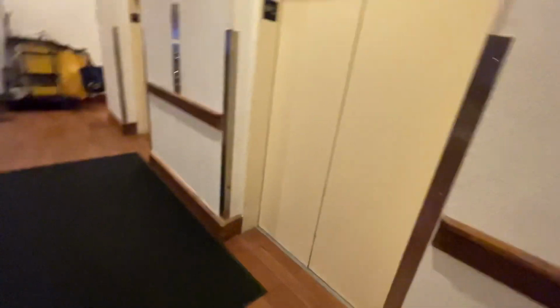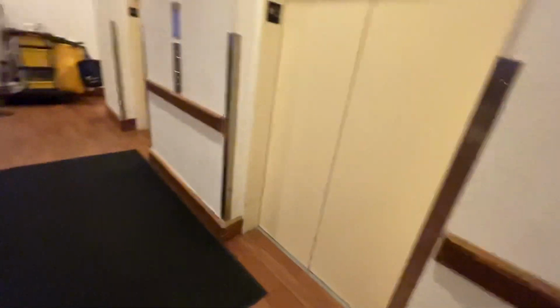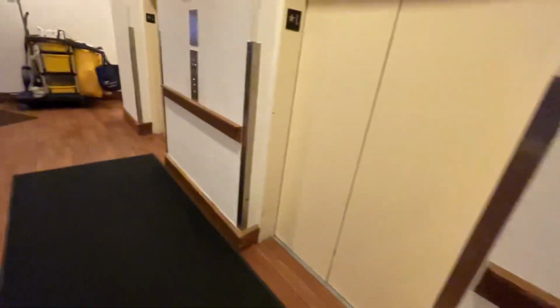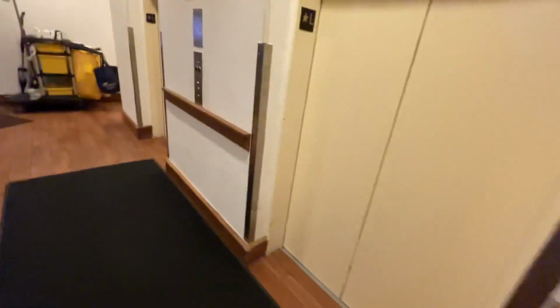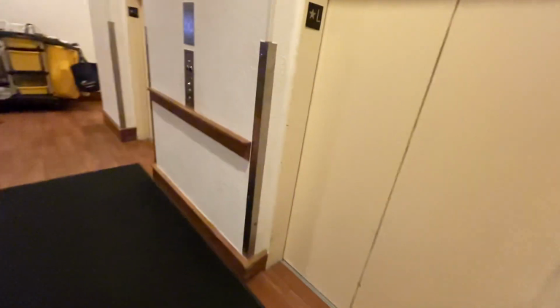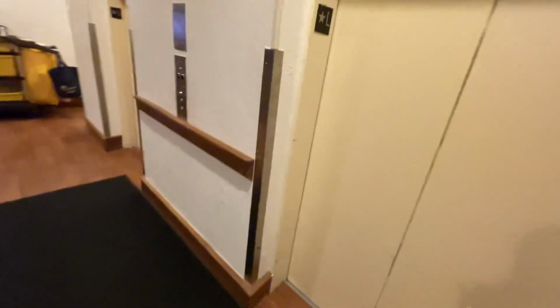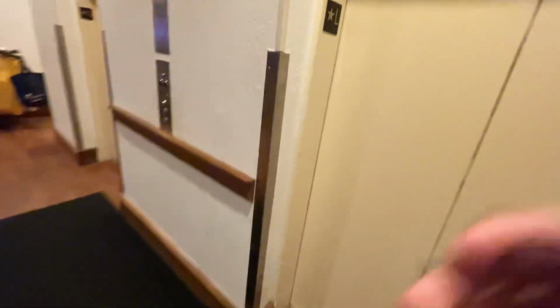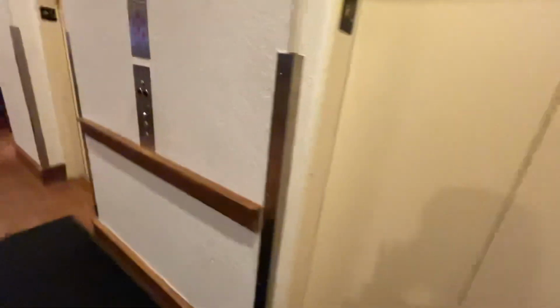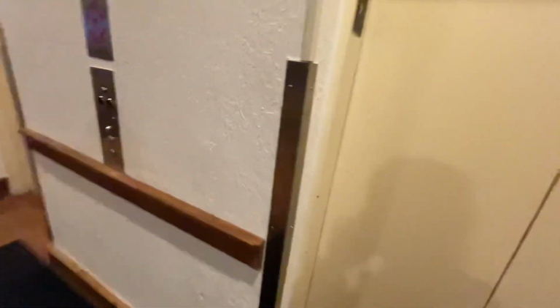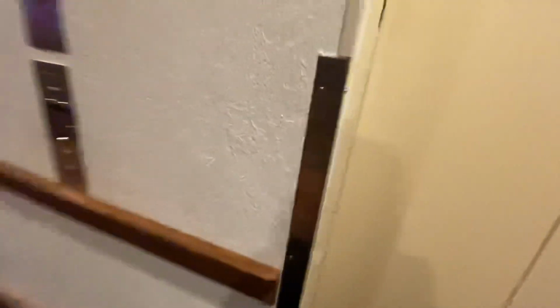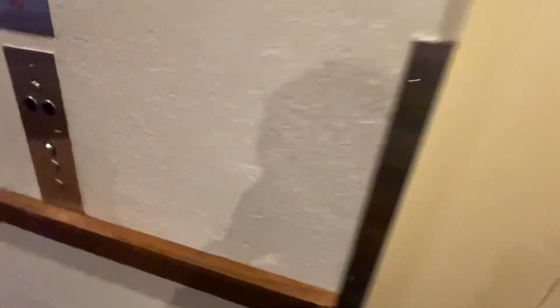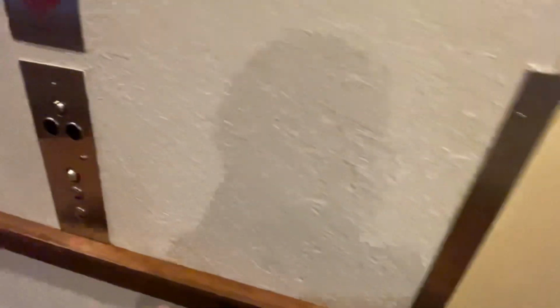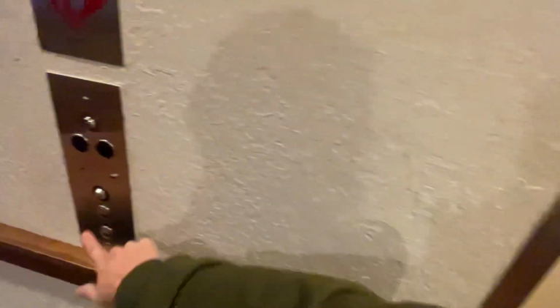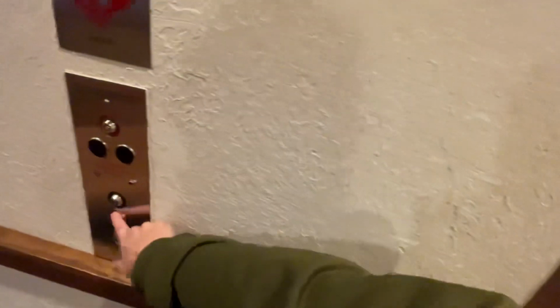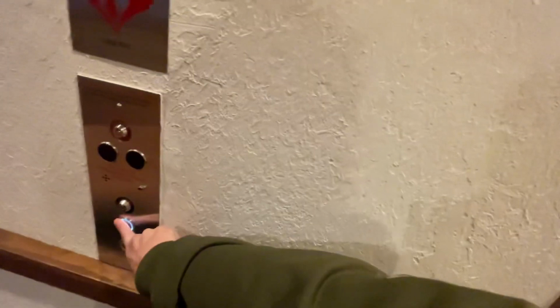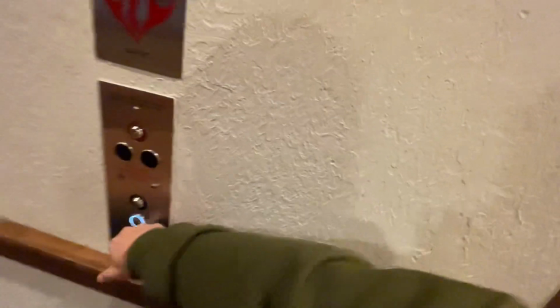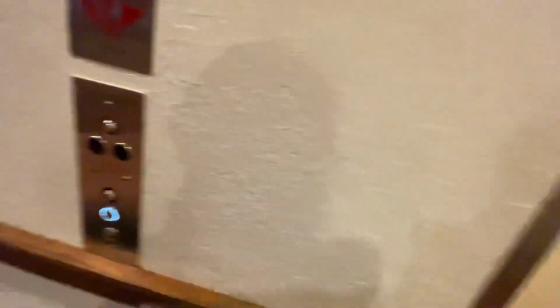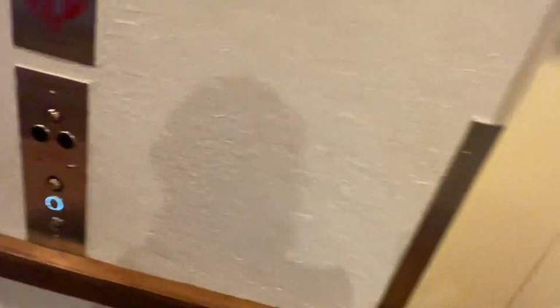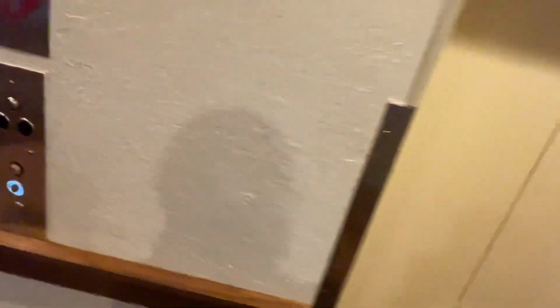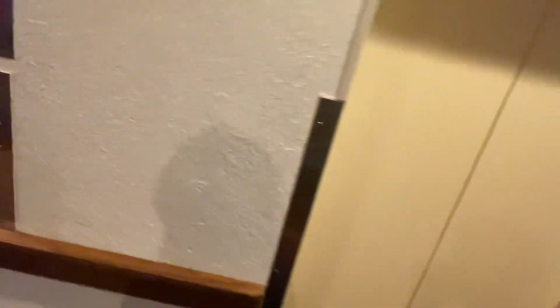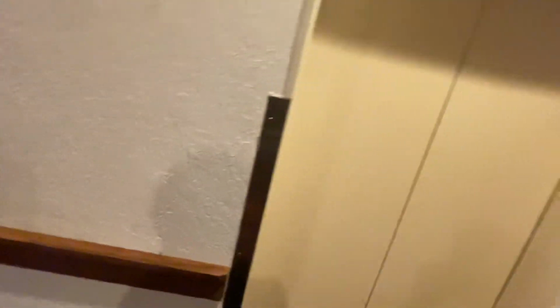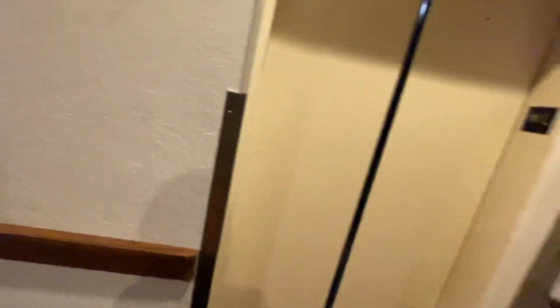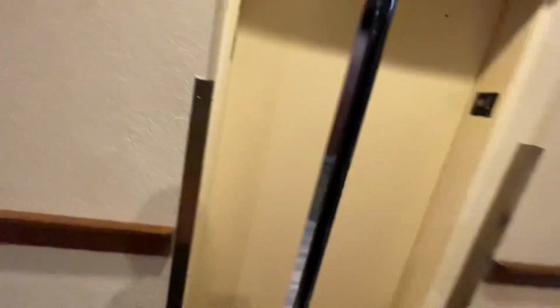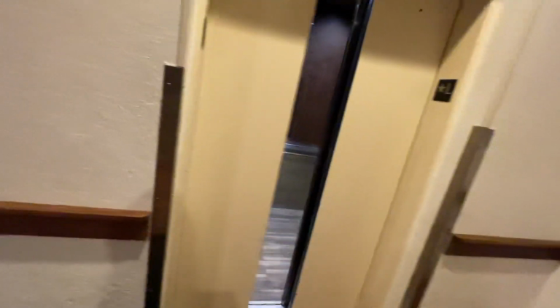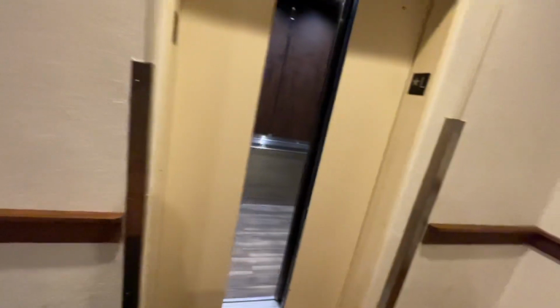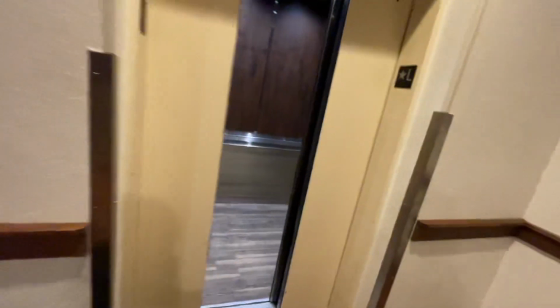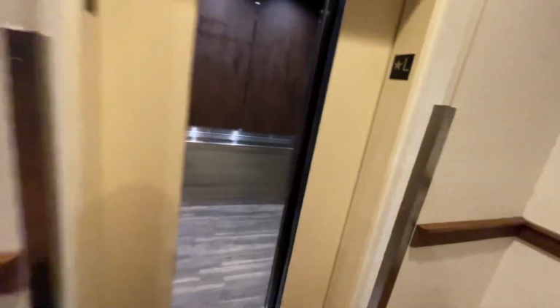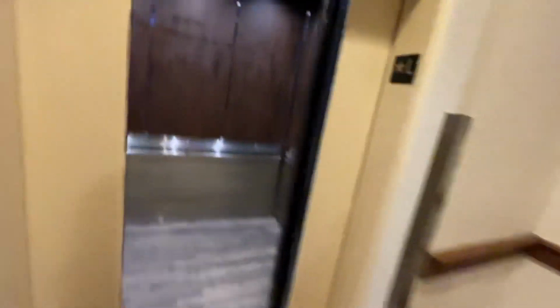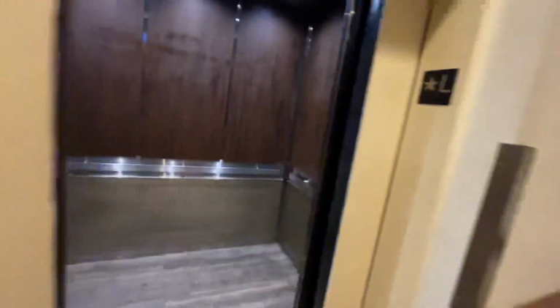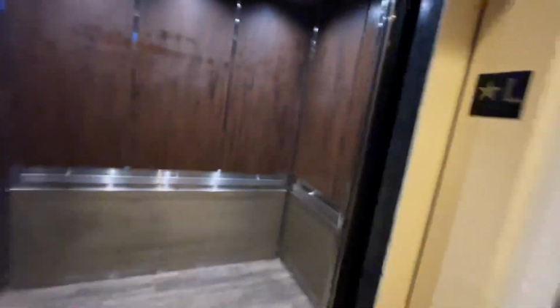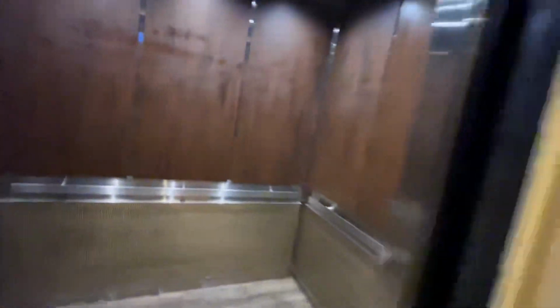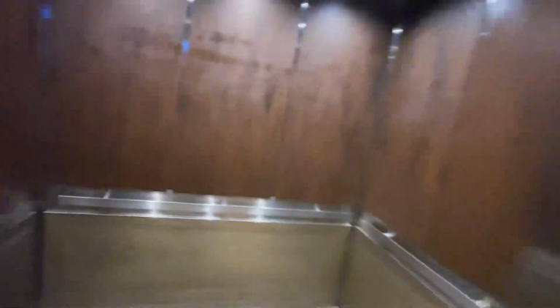All right, here we are at the Double Tree Park Vista's other elevators. We'll start with this one.